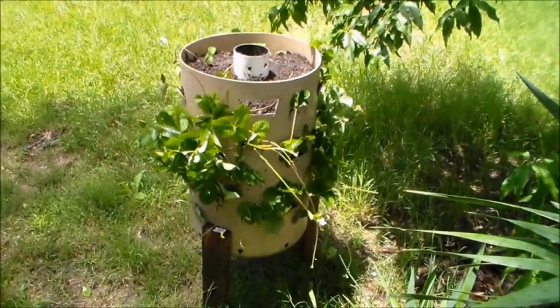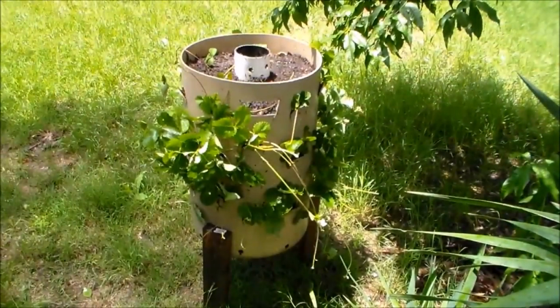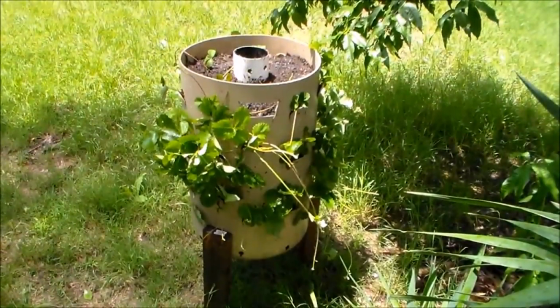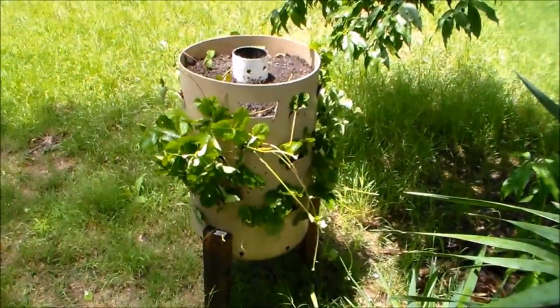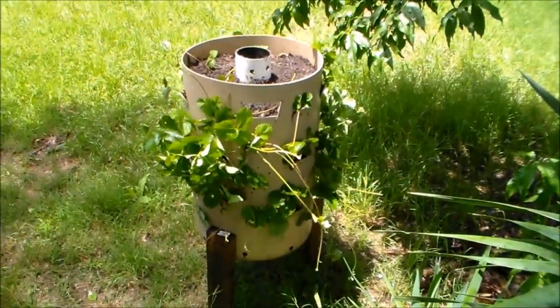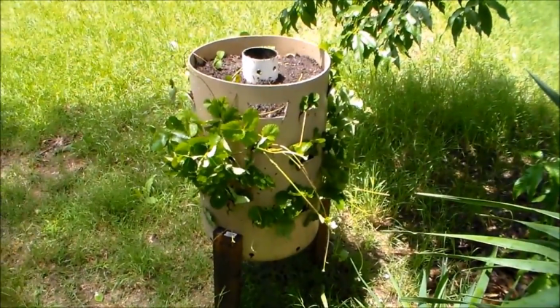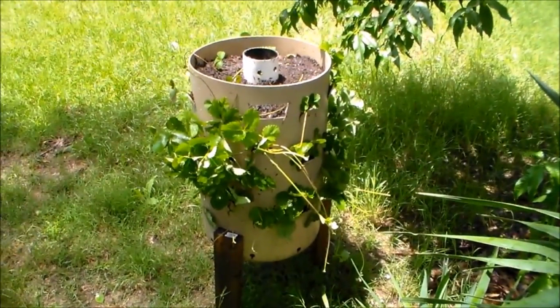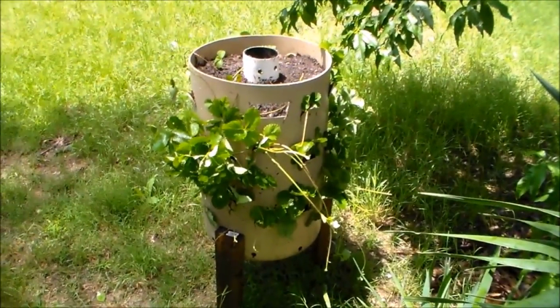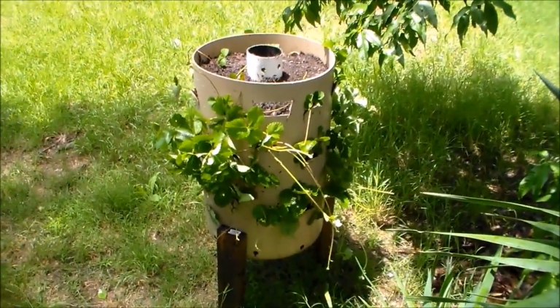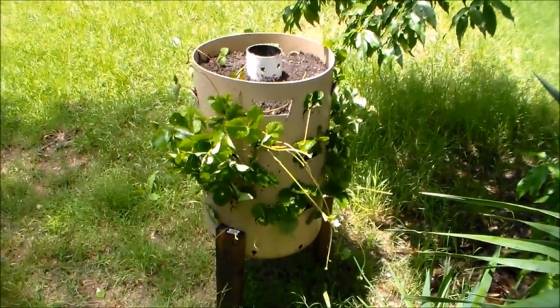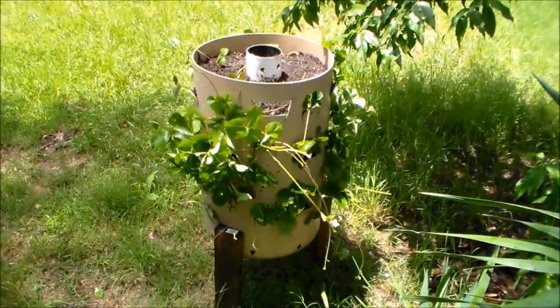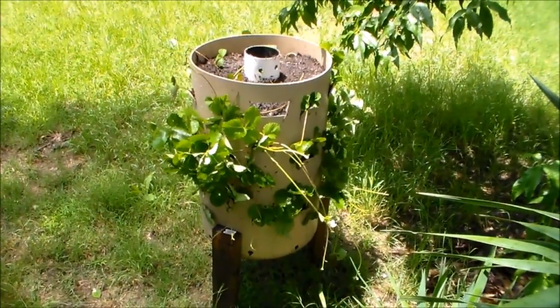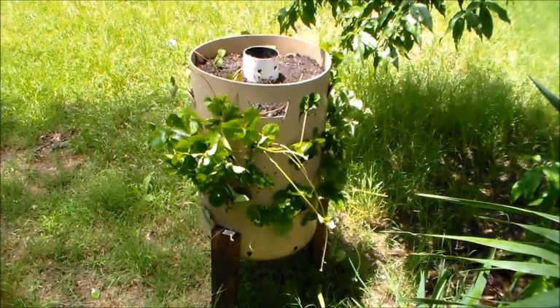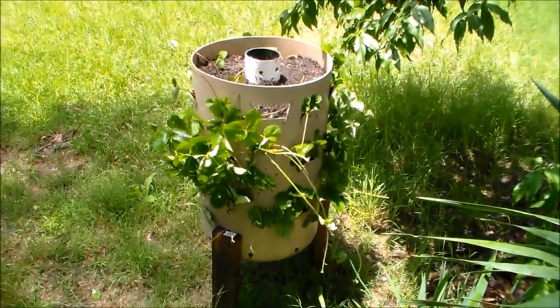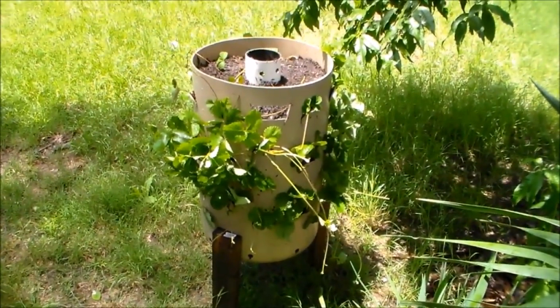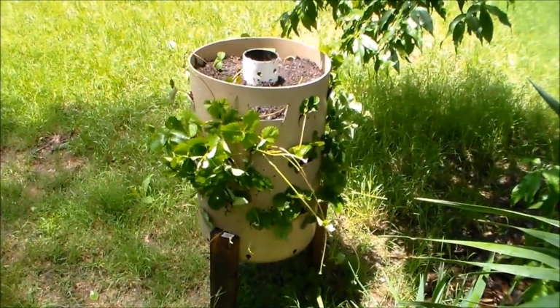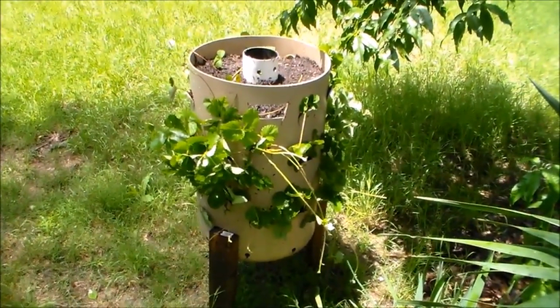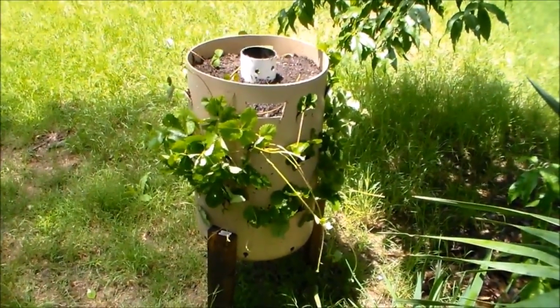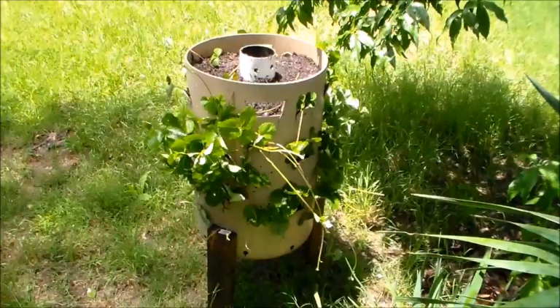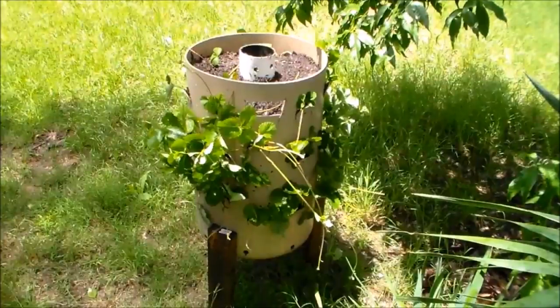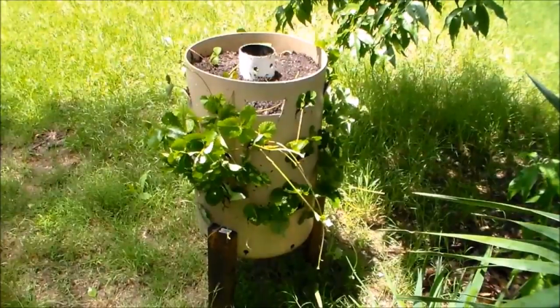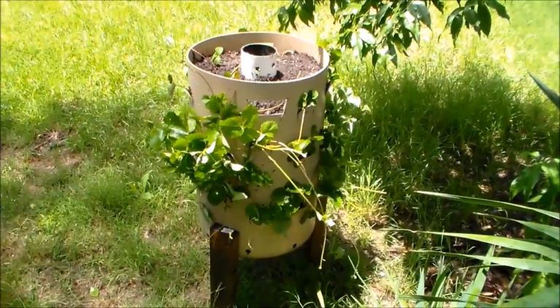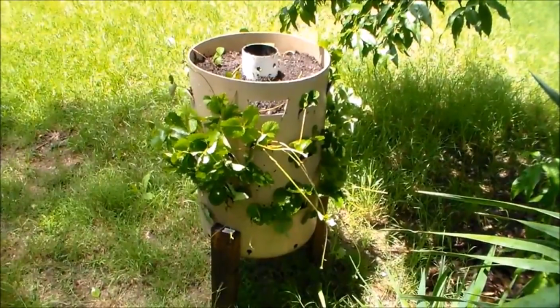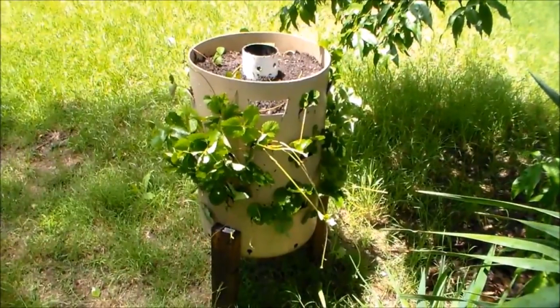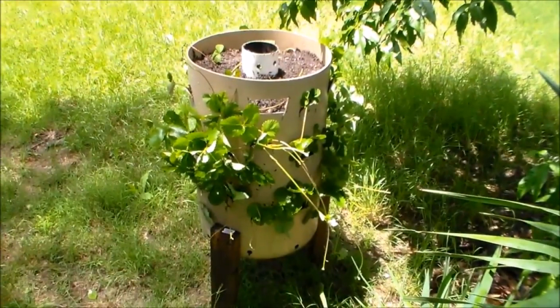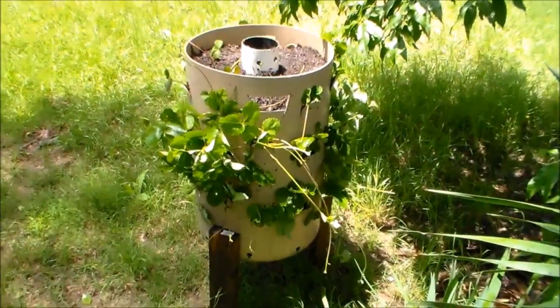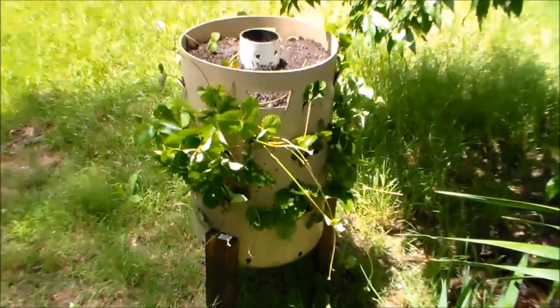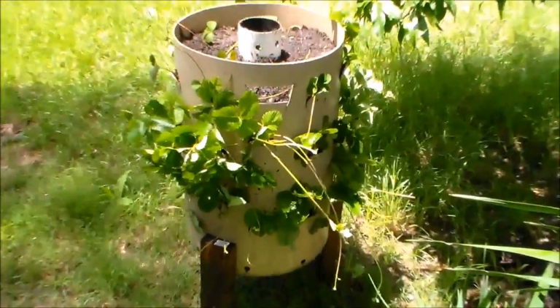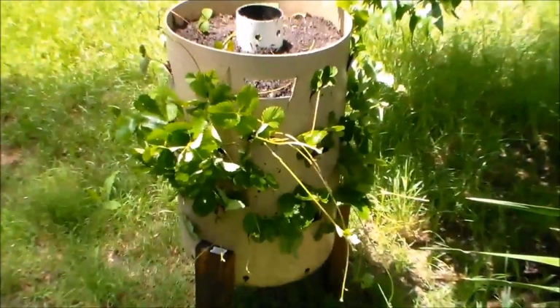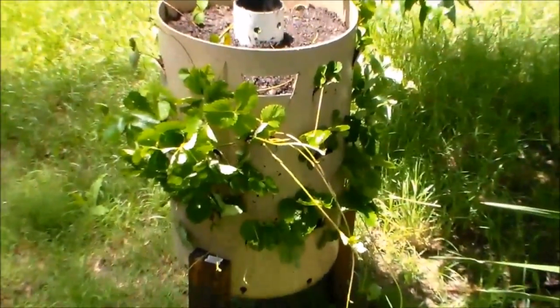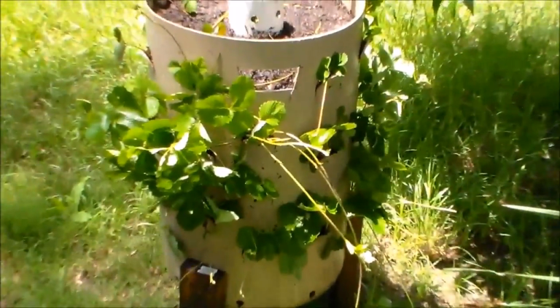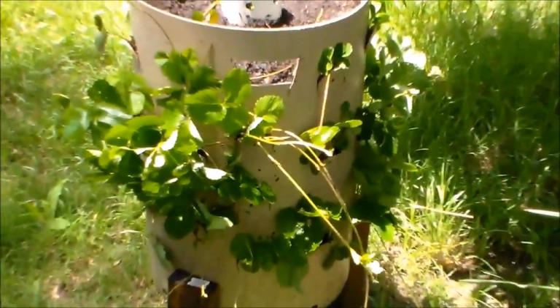I'm going to put it in semi-shade for a few days. Make sure you get this thing where you want it before you fill it up with dirt, because it gets heavy.